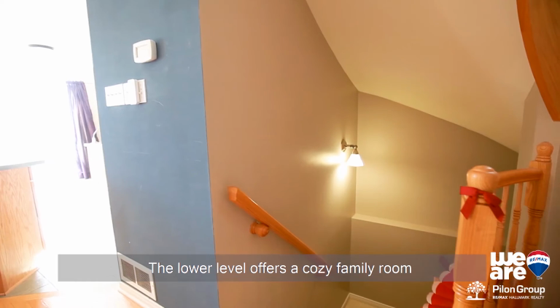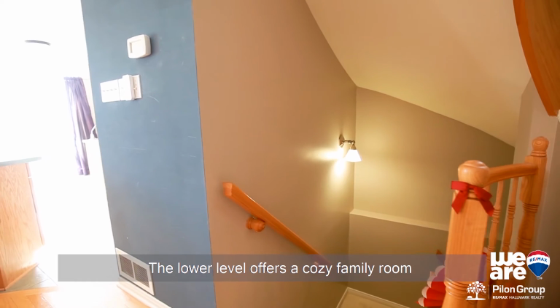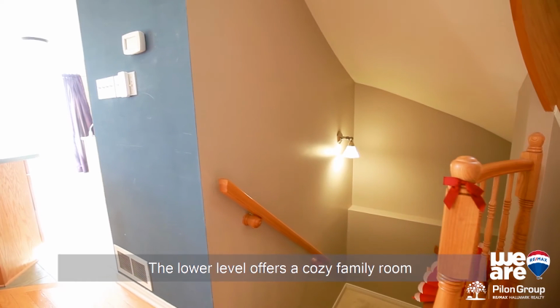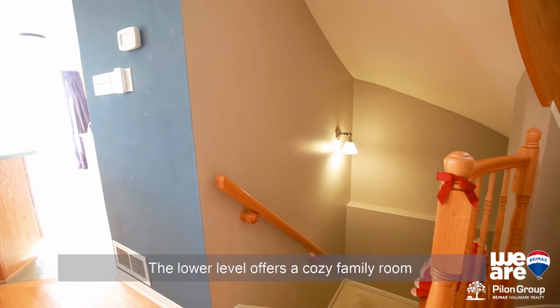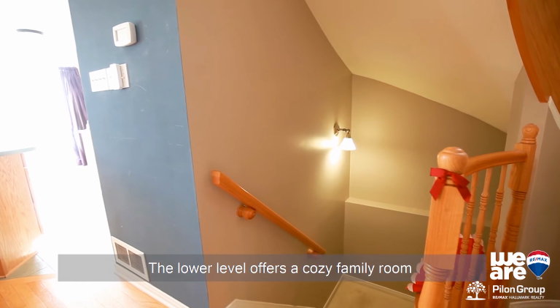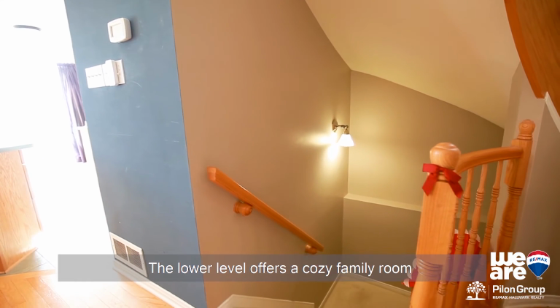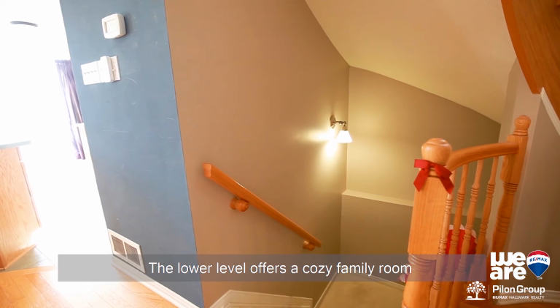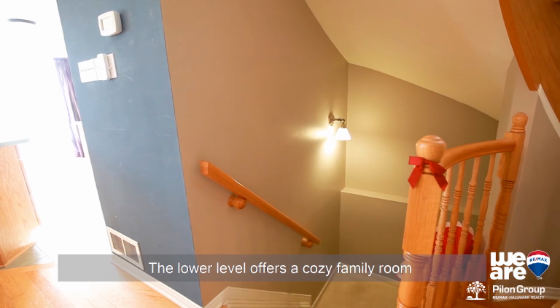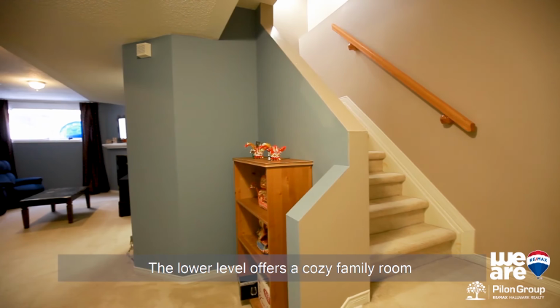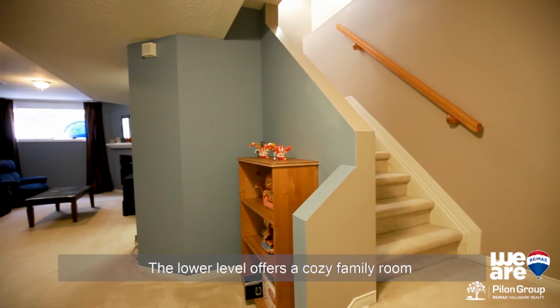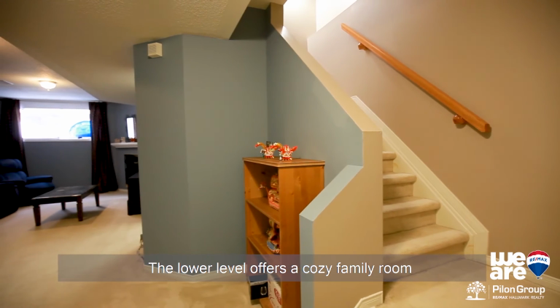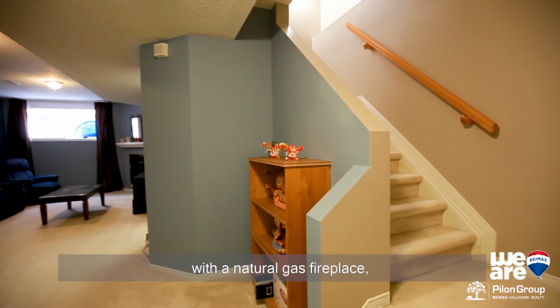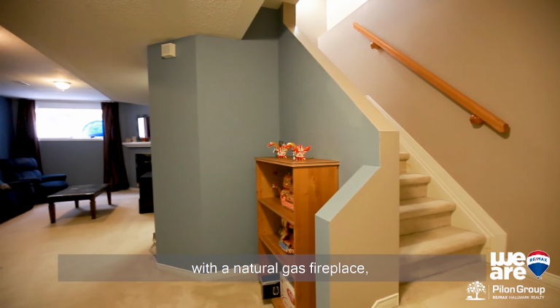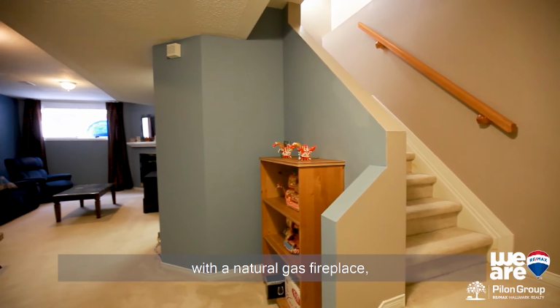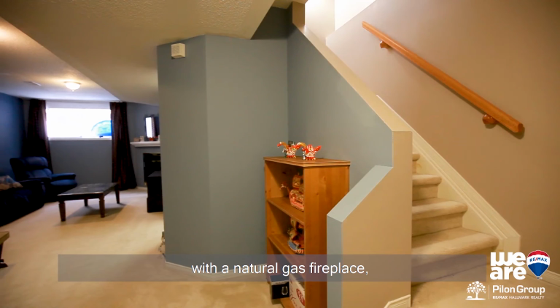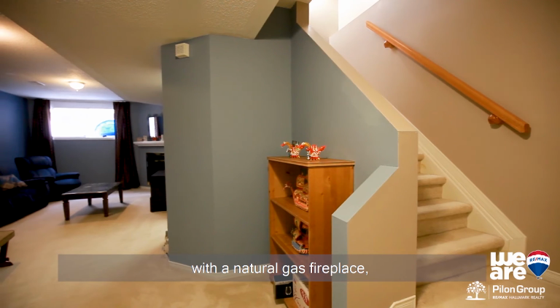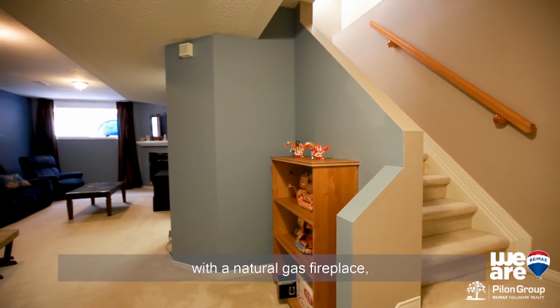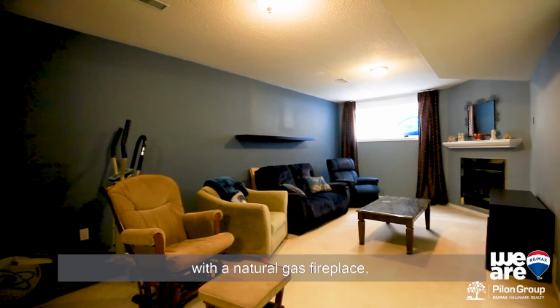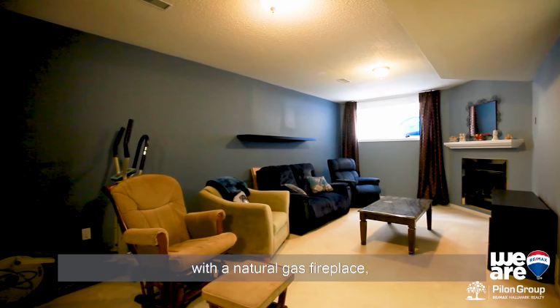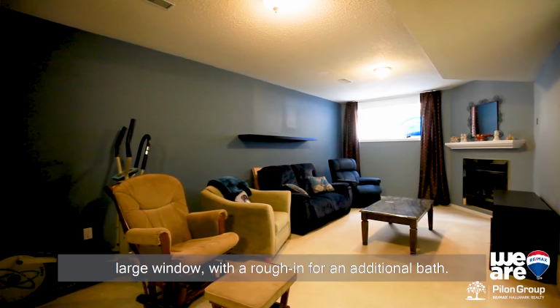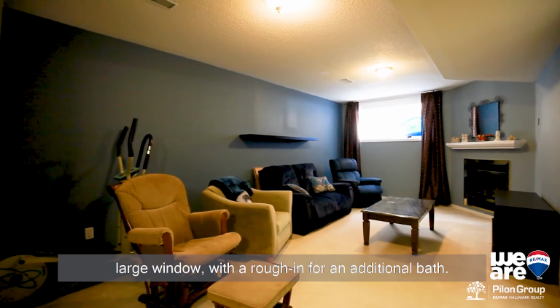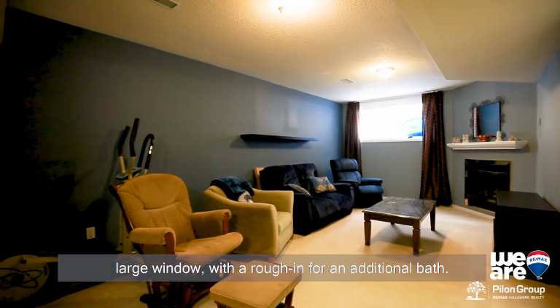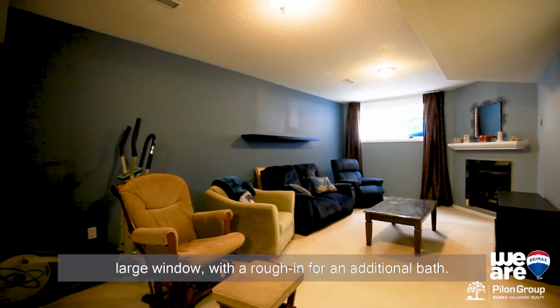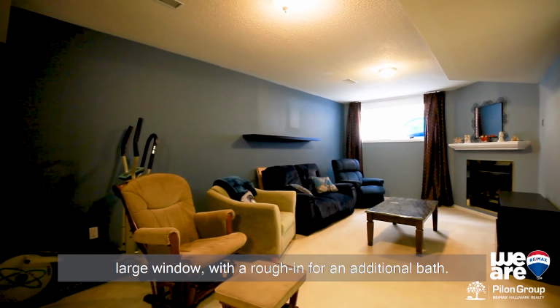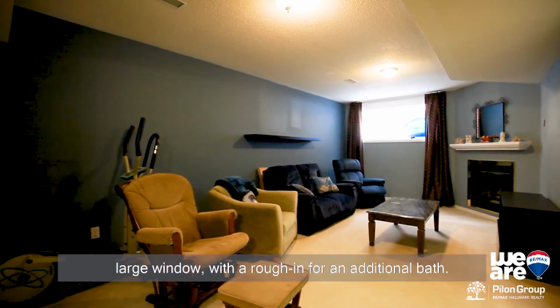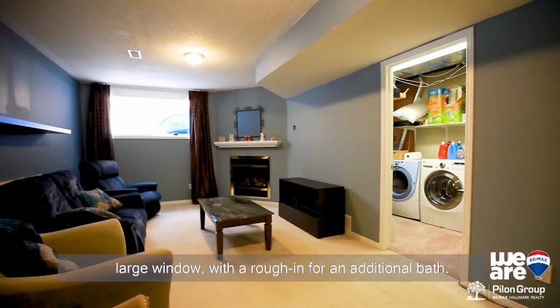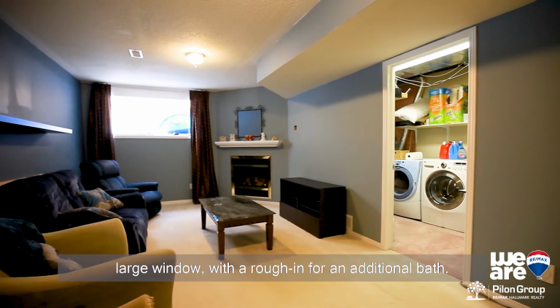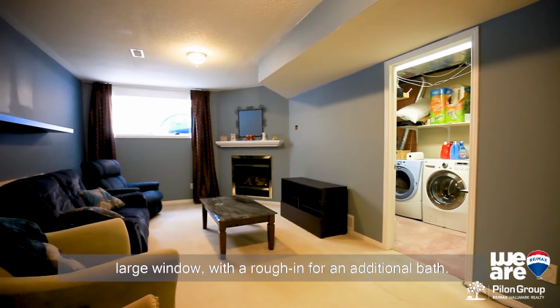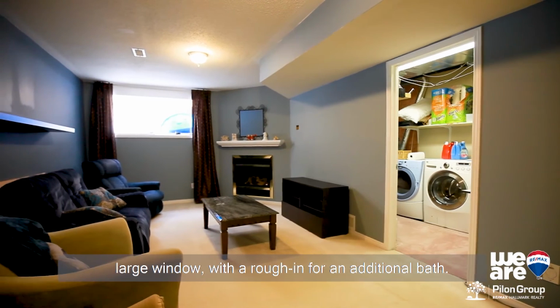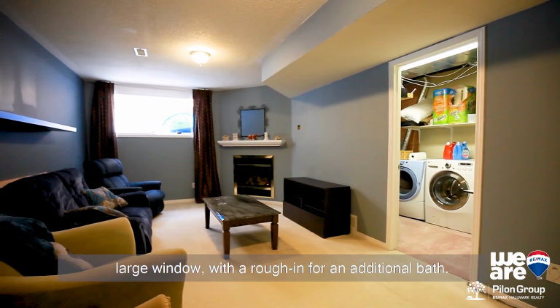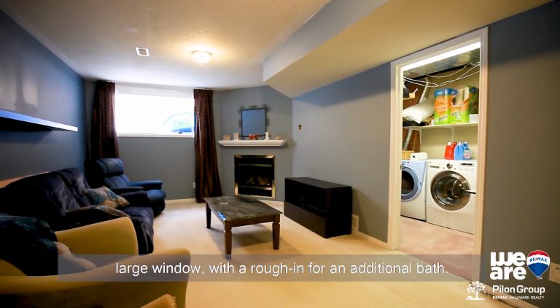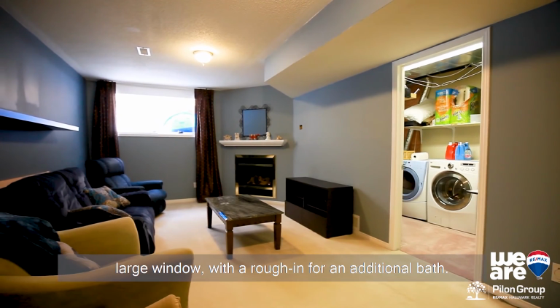The lower level offers a cozy family room with a natural gas fireplace, a large window, and a rough-in for an additional bath.